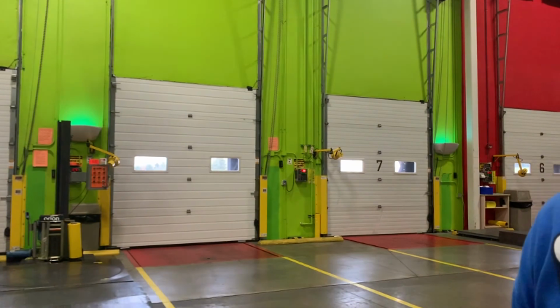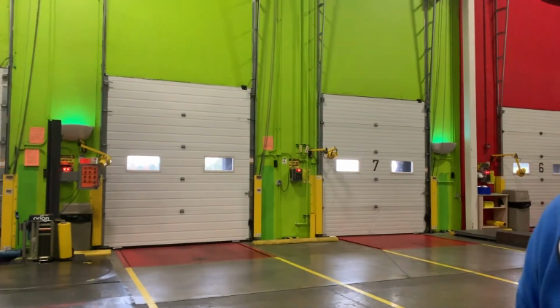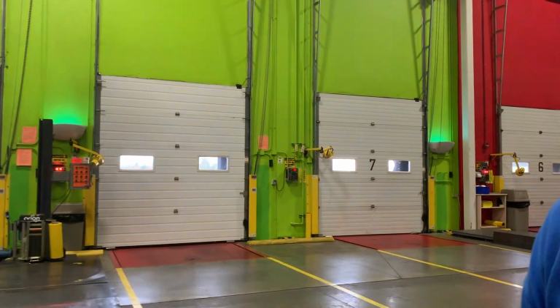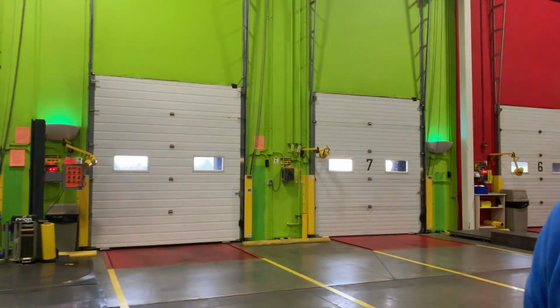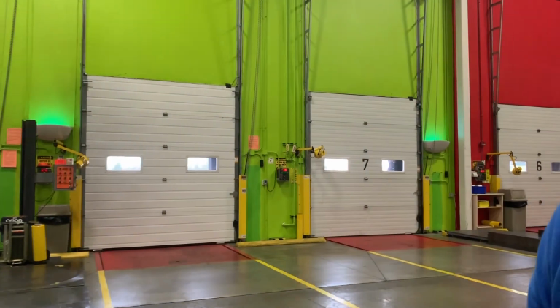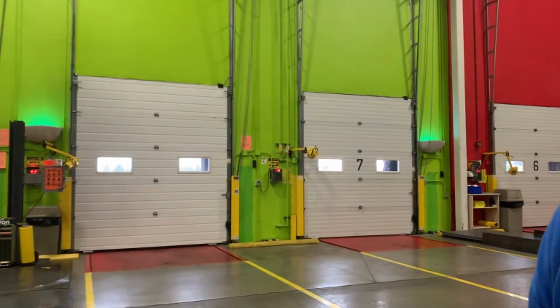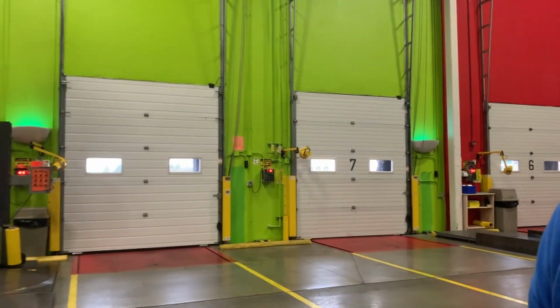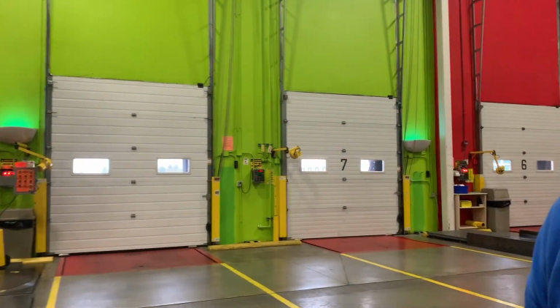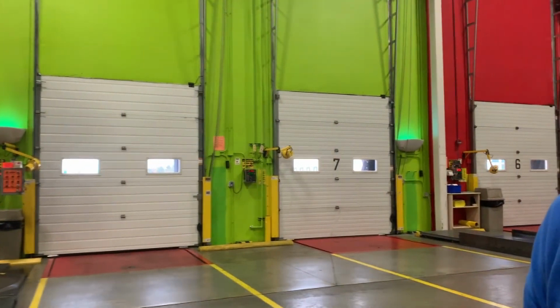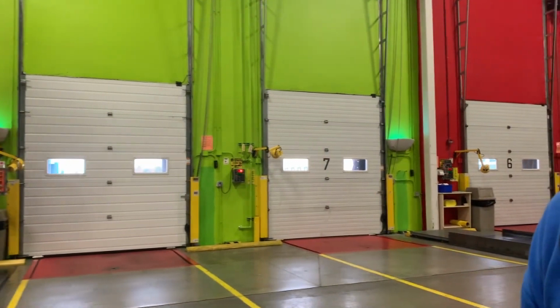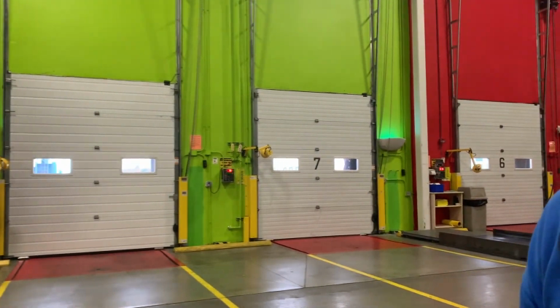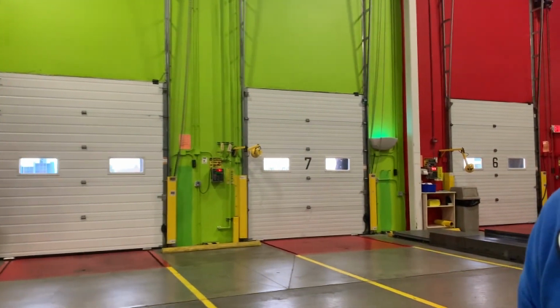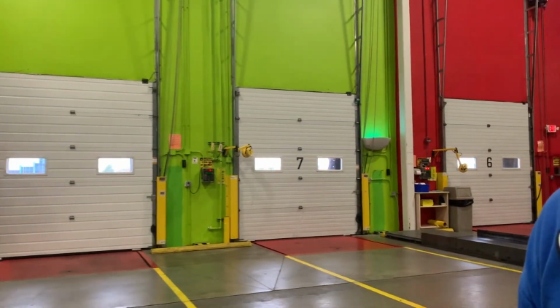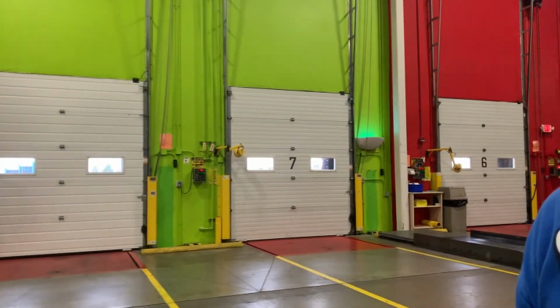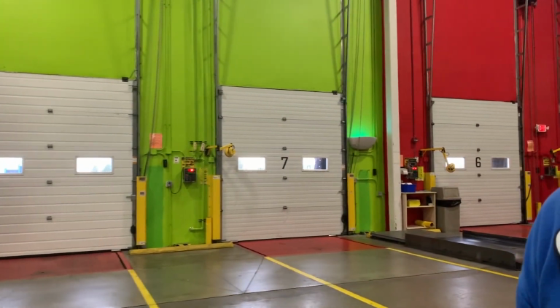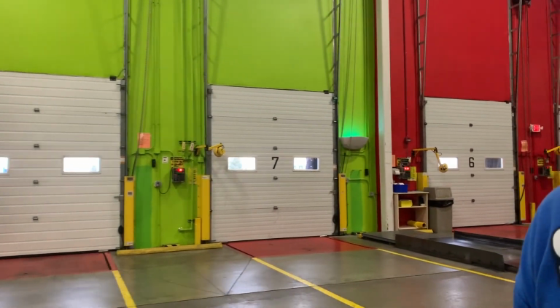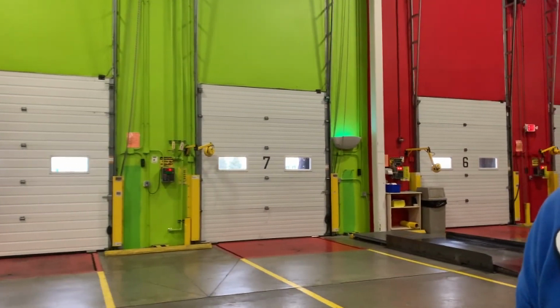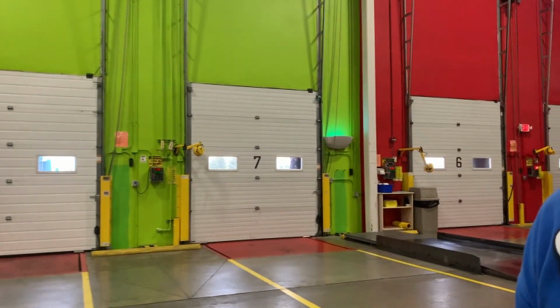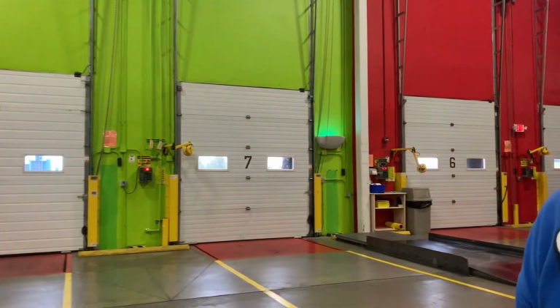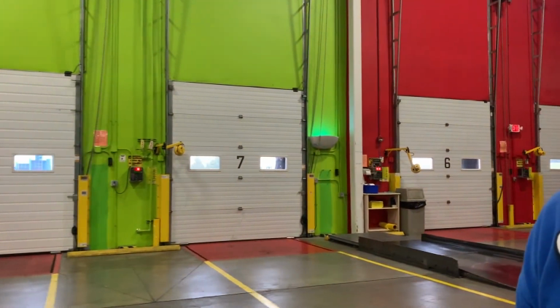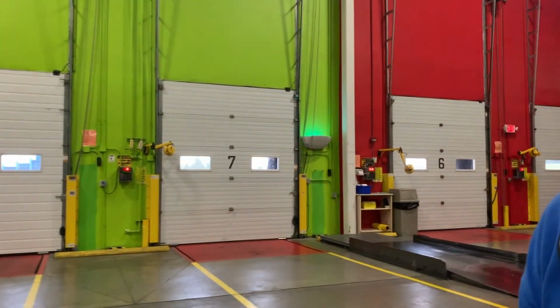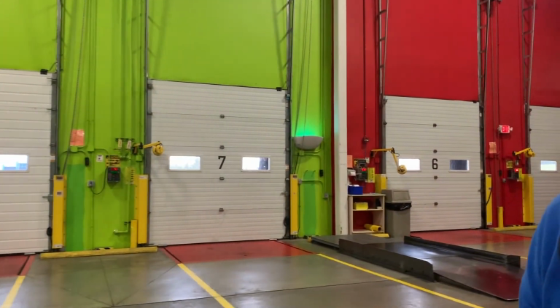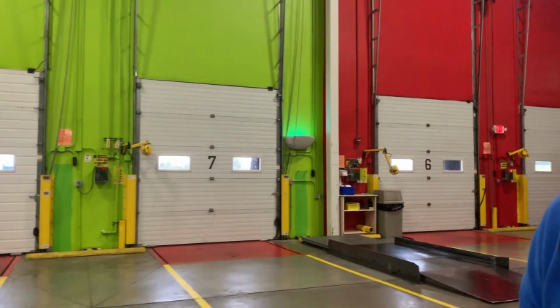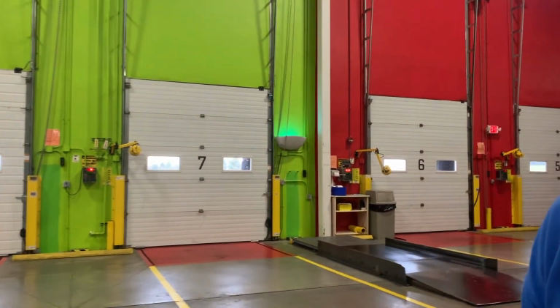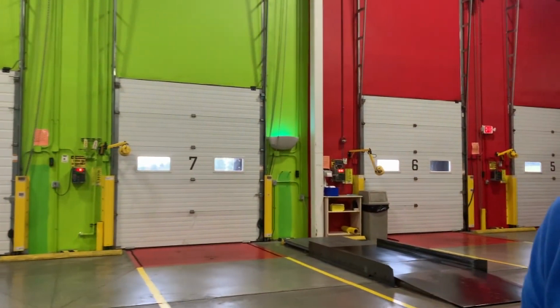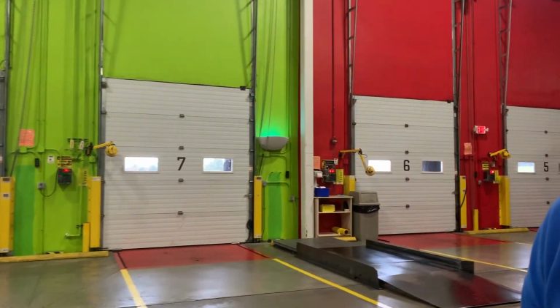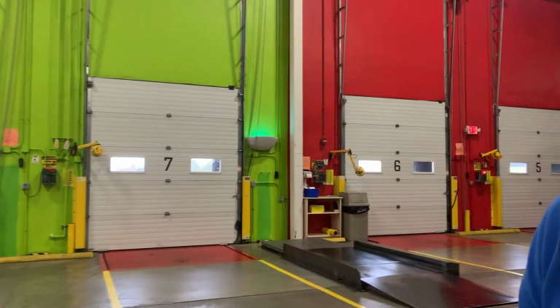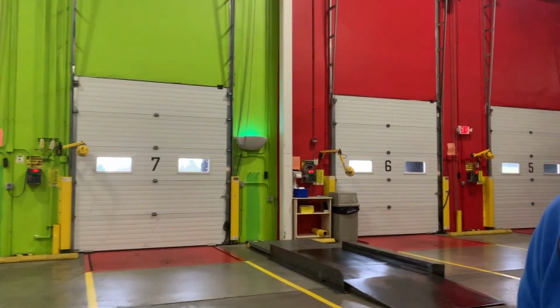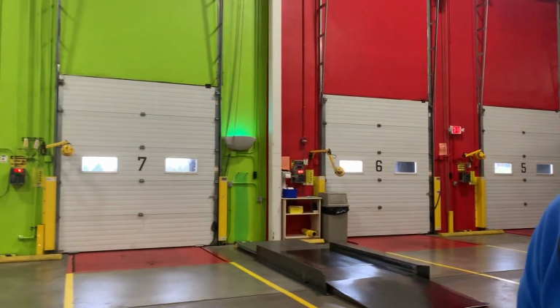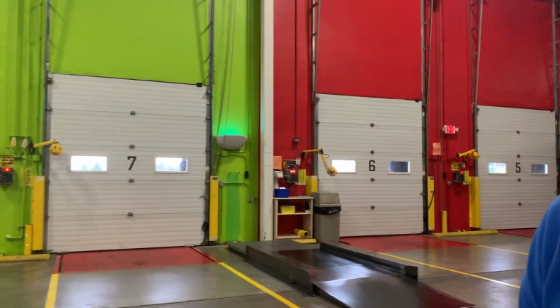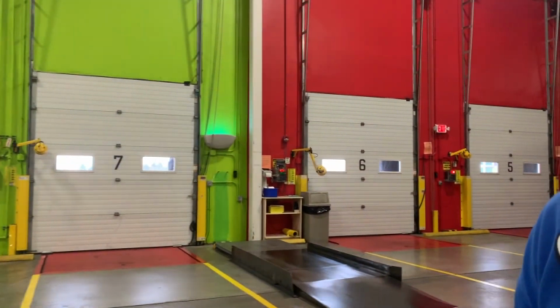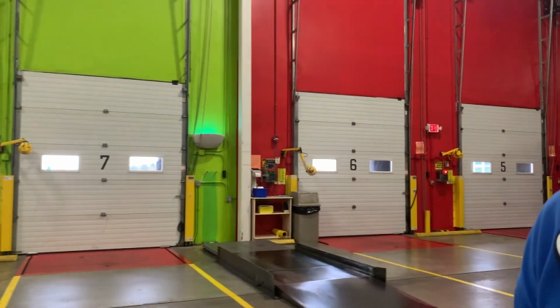All orders are processed, pulled, and shipped to all 50 states from this room right here.